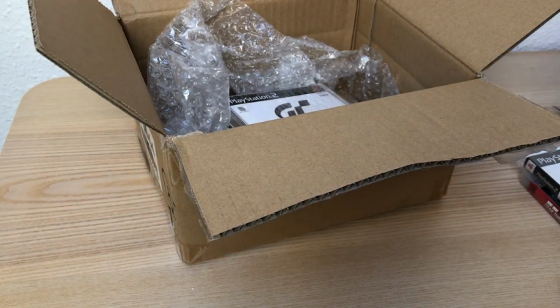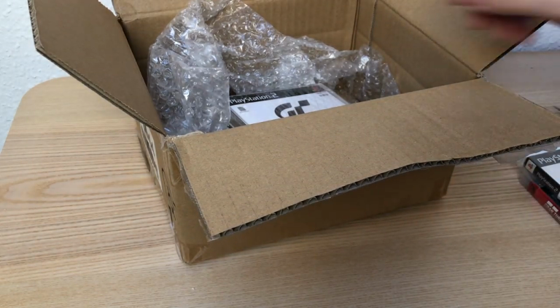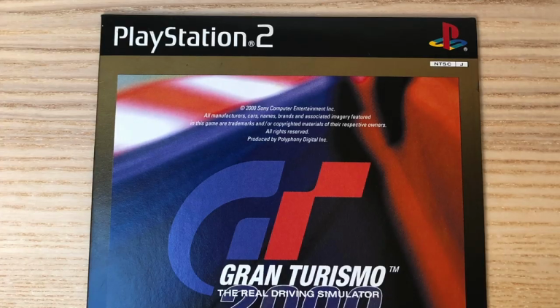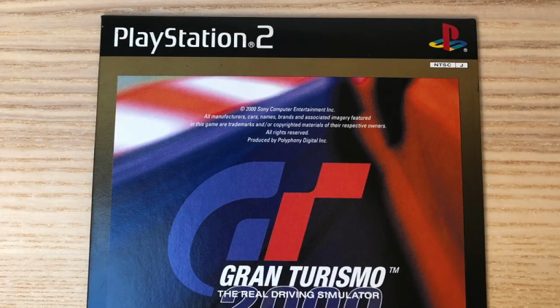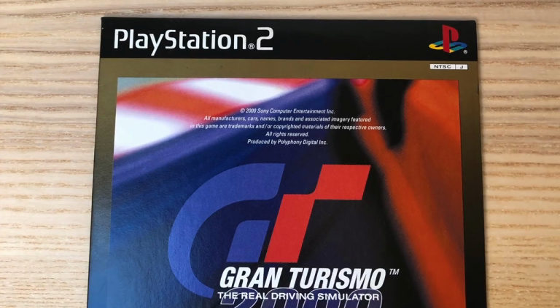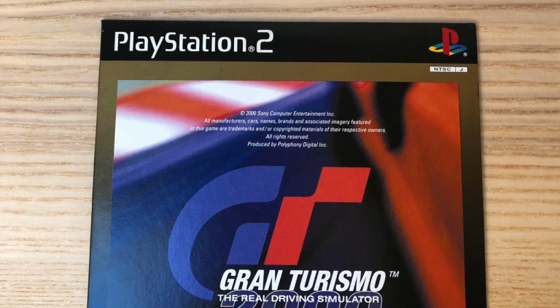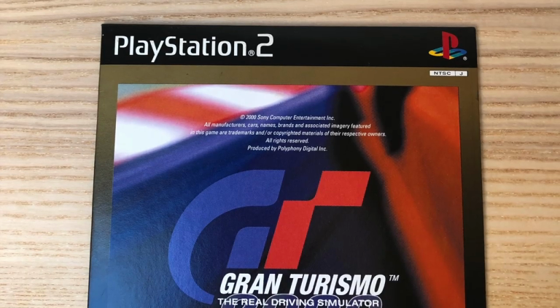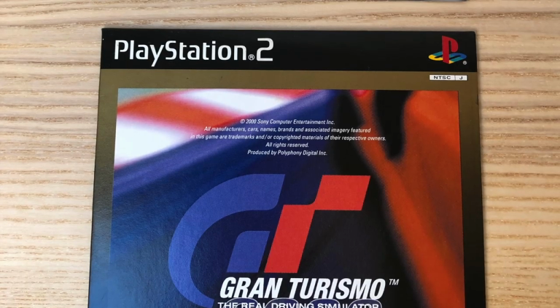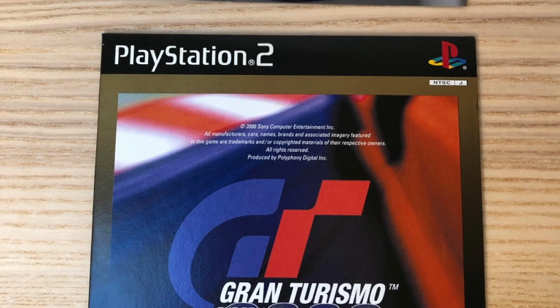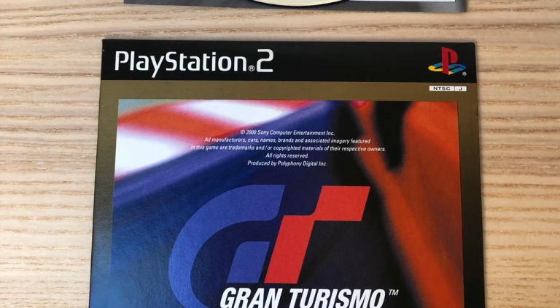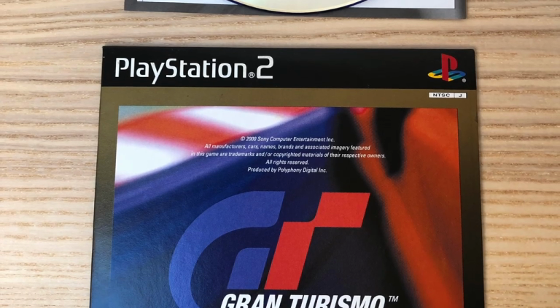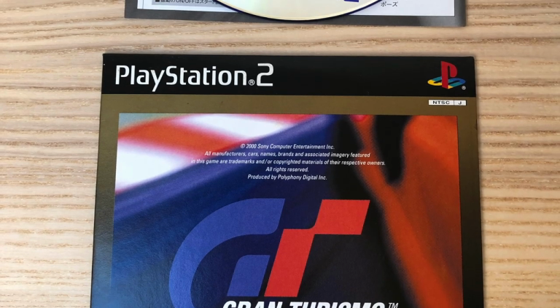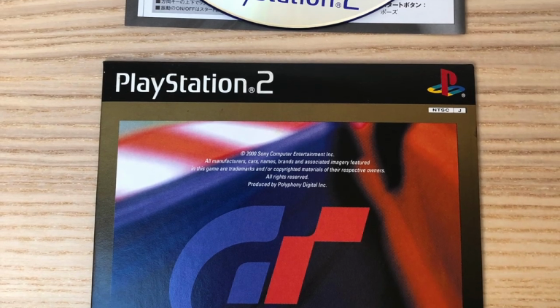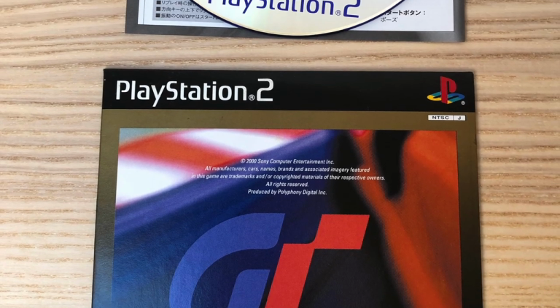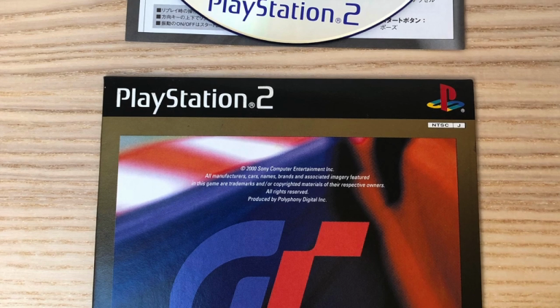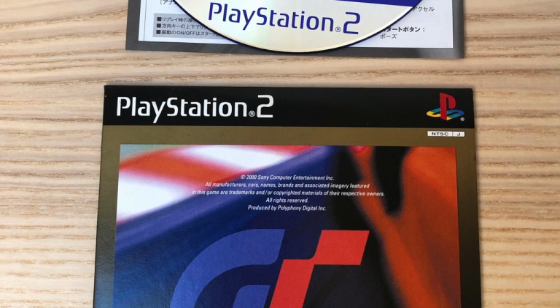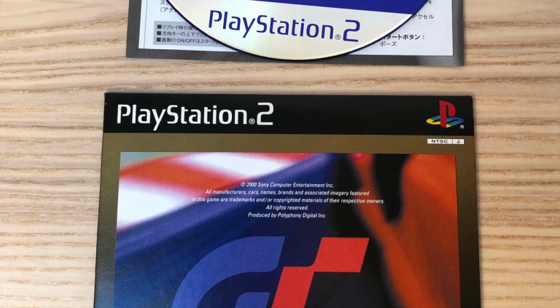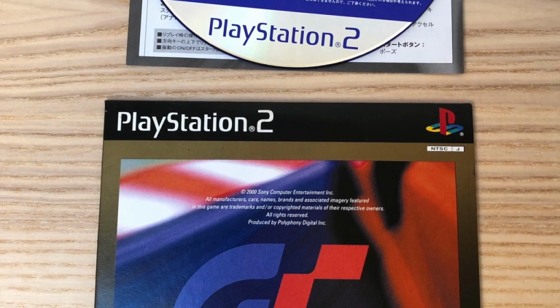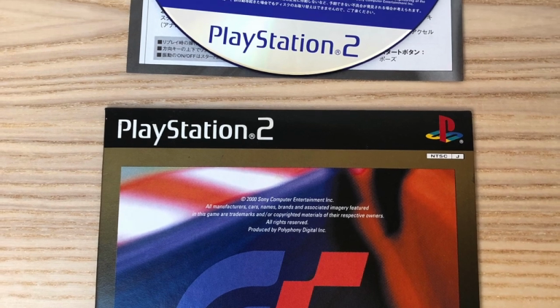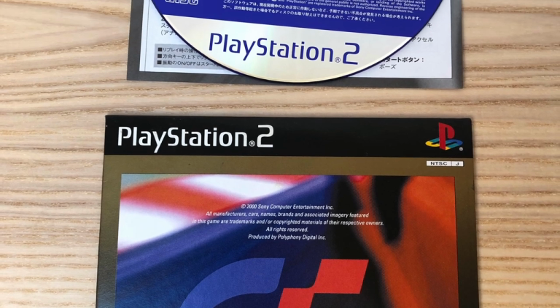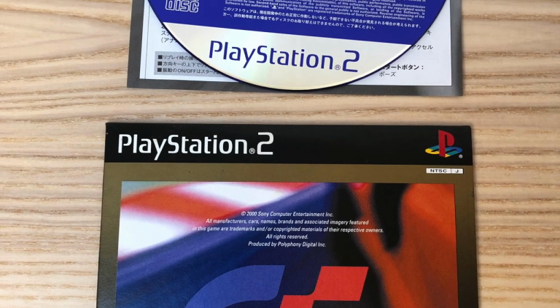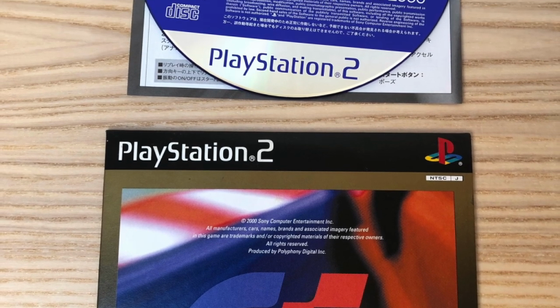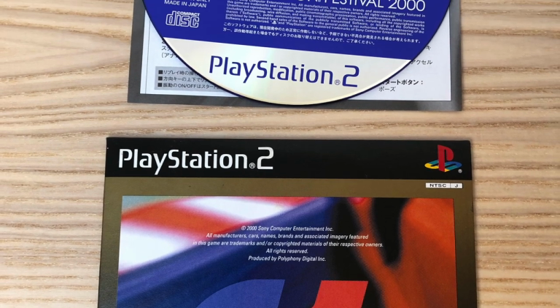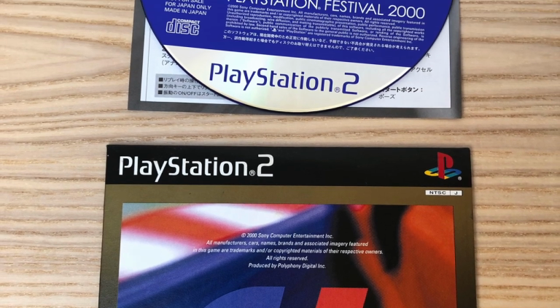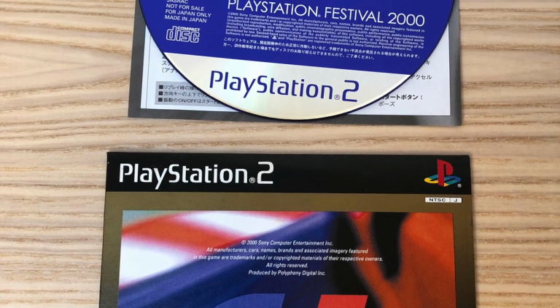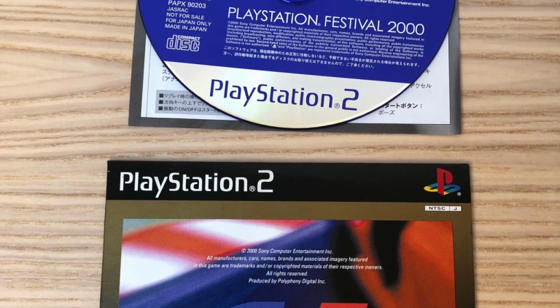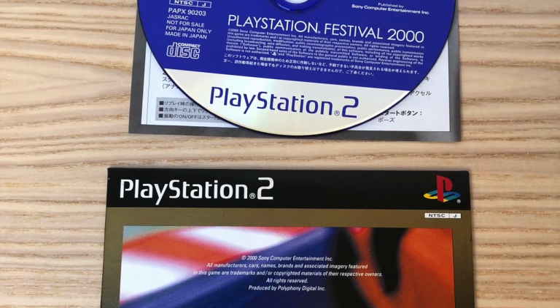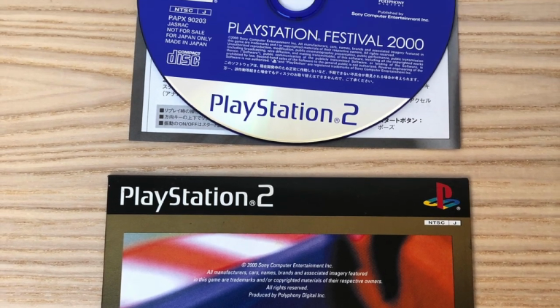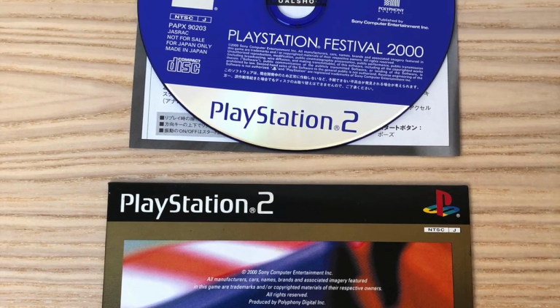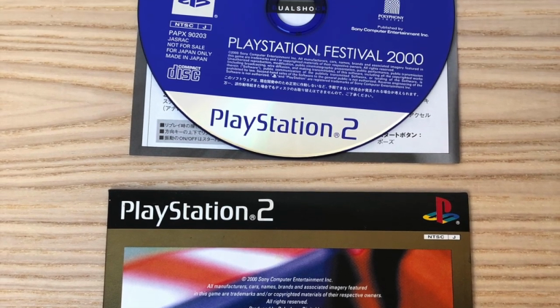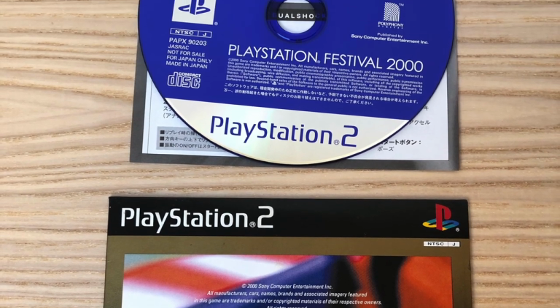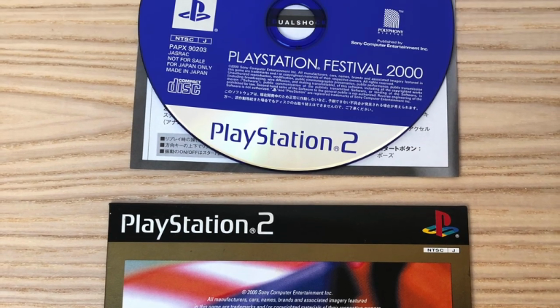The only copies of this demo were given away at the Gran Turismo Festival in the year 2000.